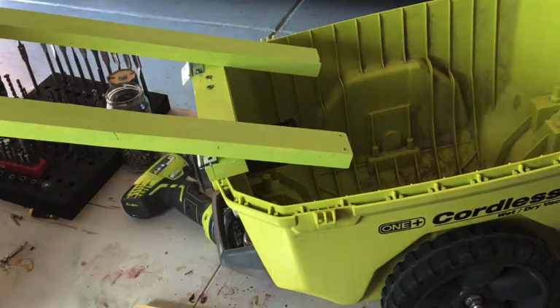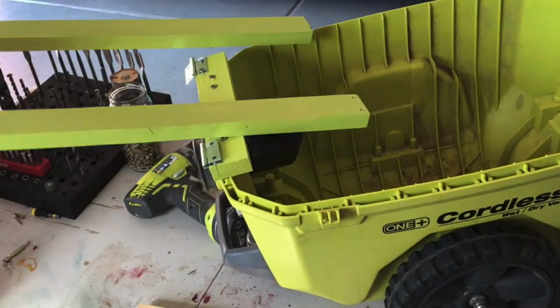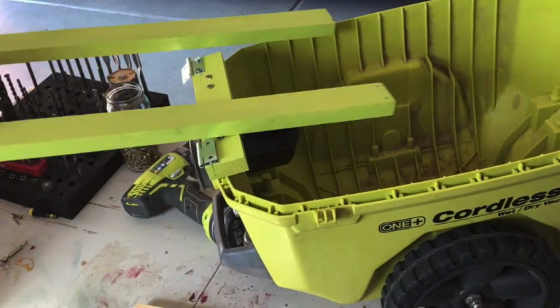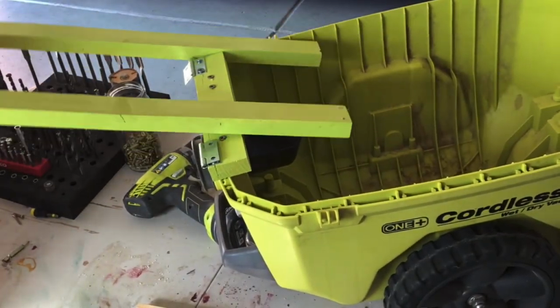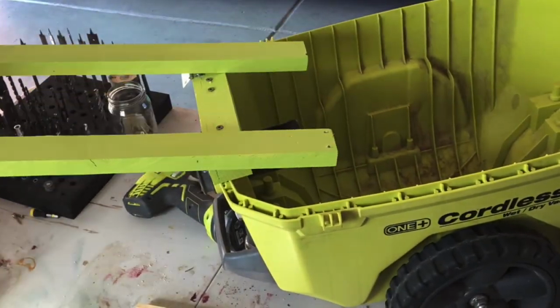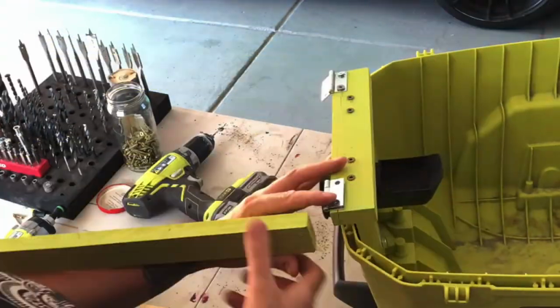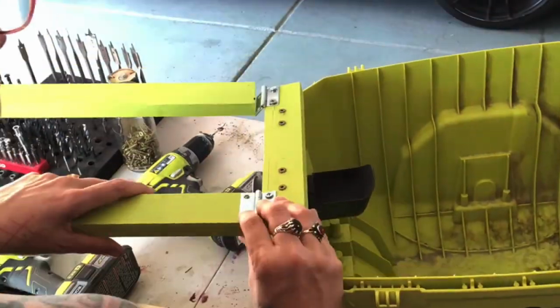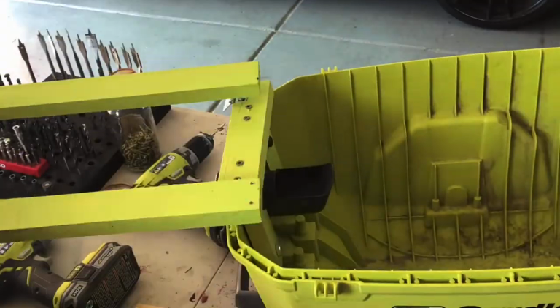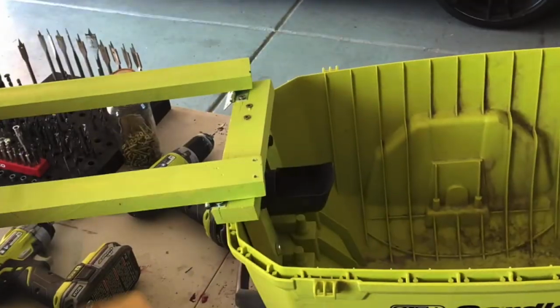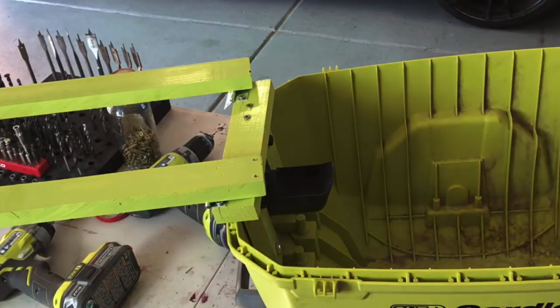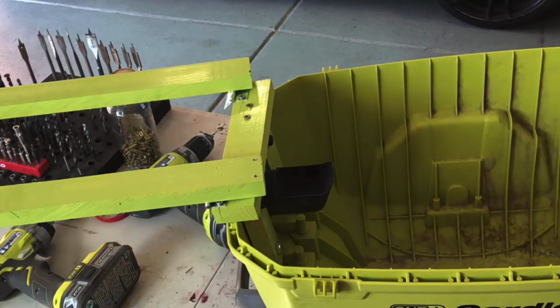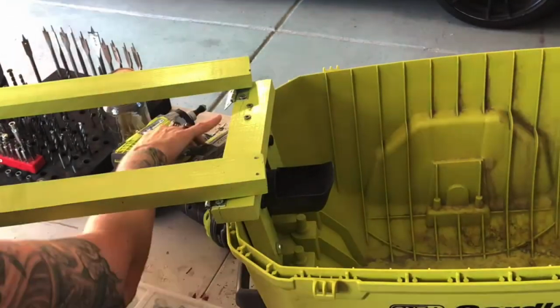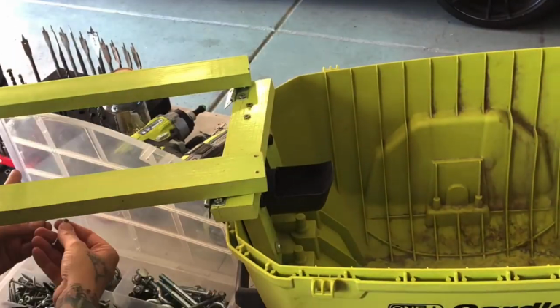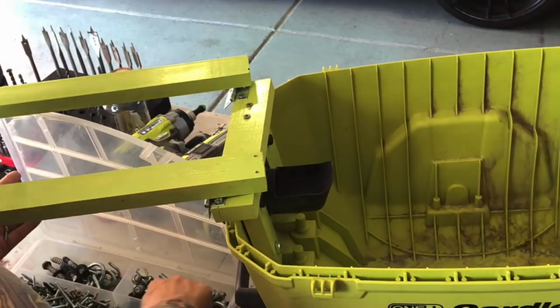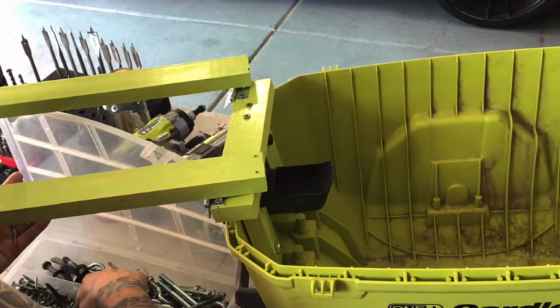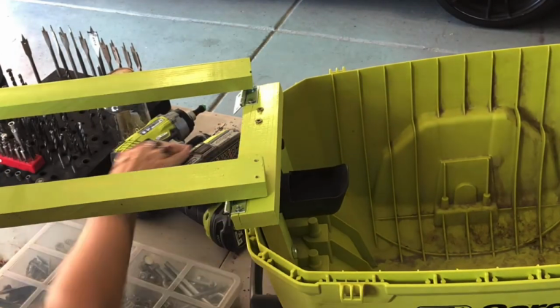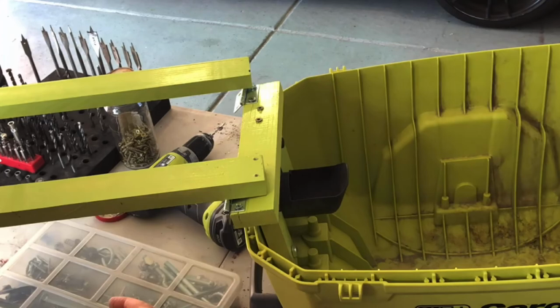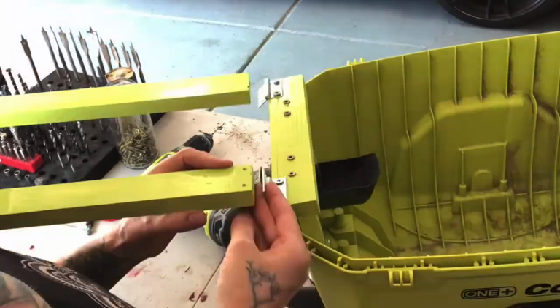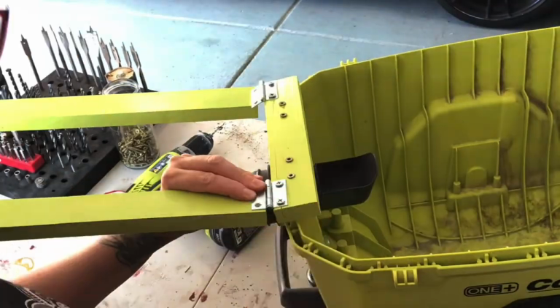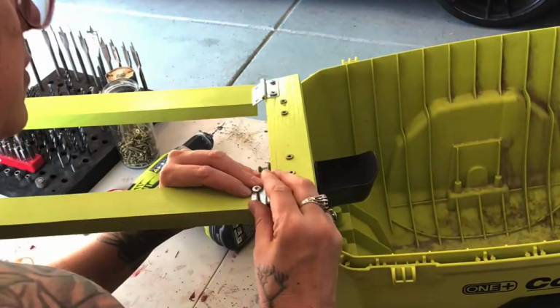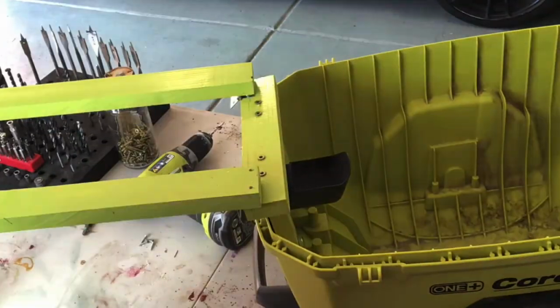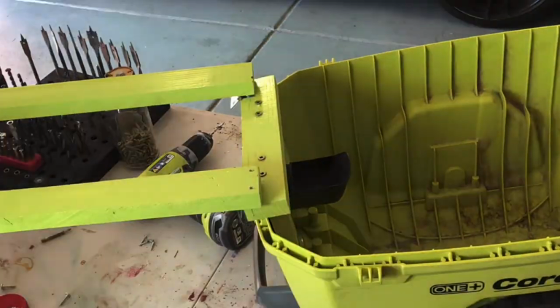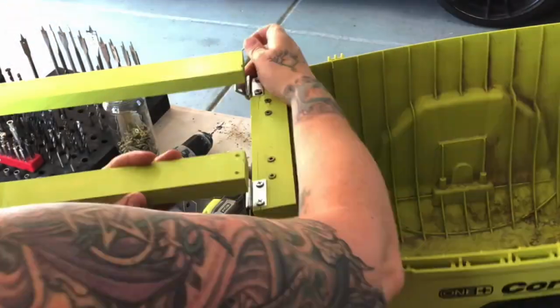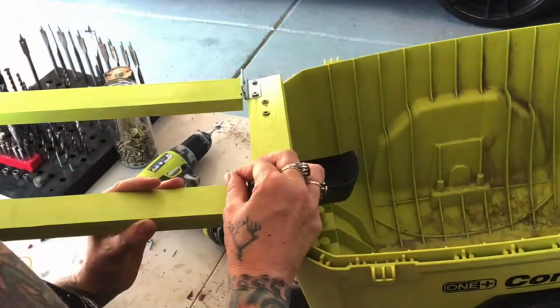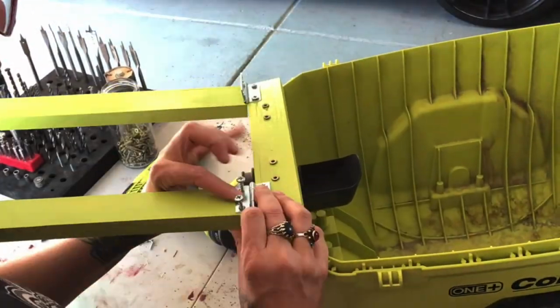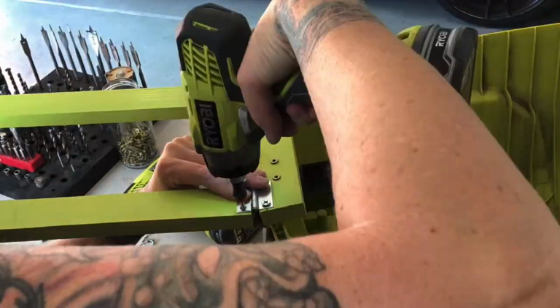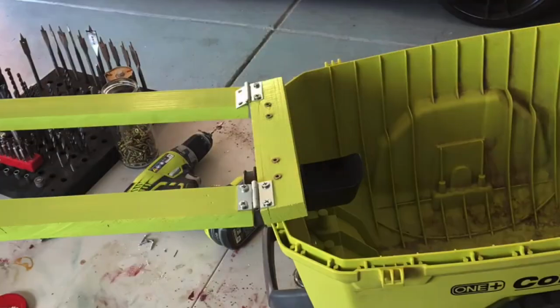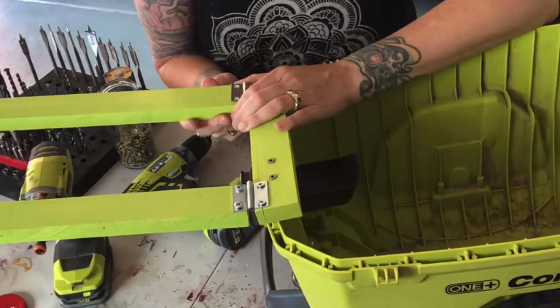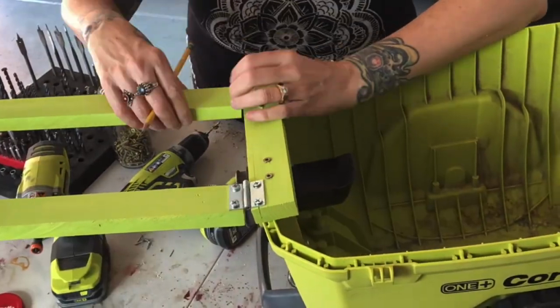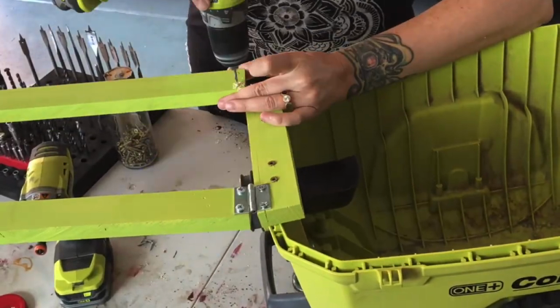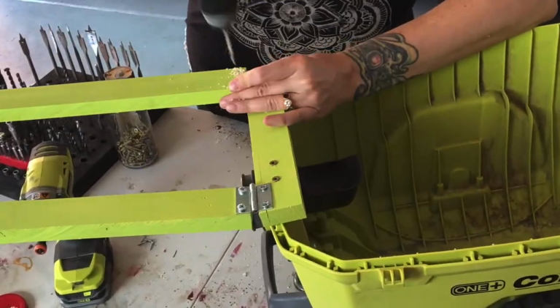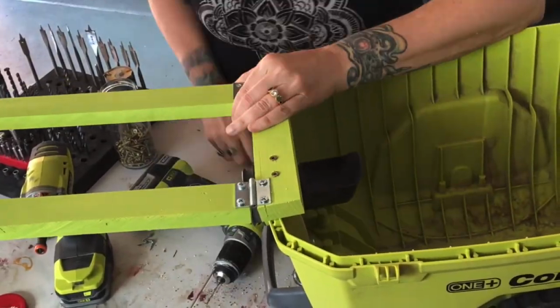I felt good innovating the clamp-on clamp stand to hold the handle so I could attach the hinges.